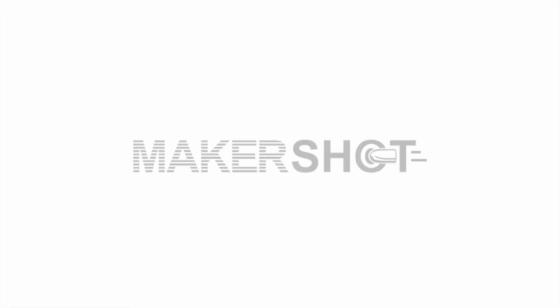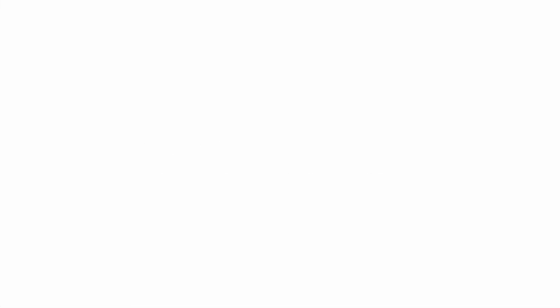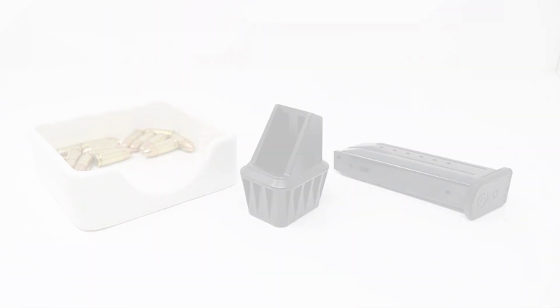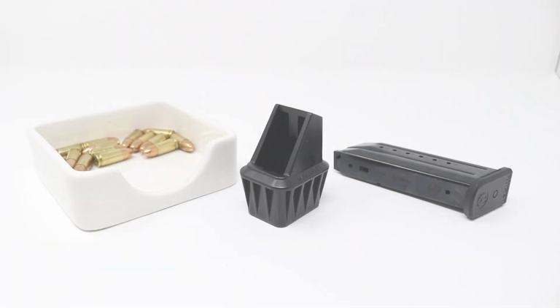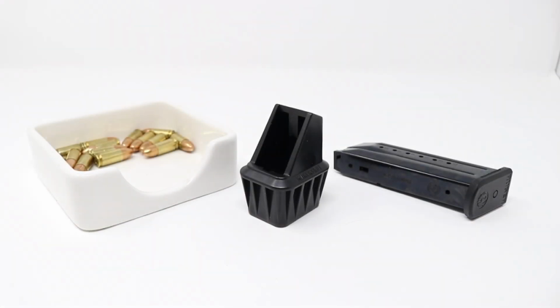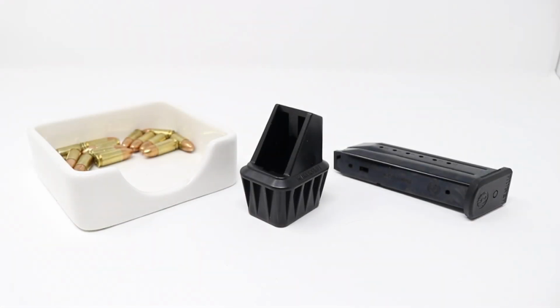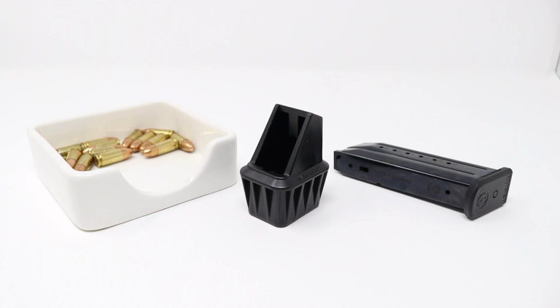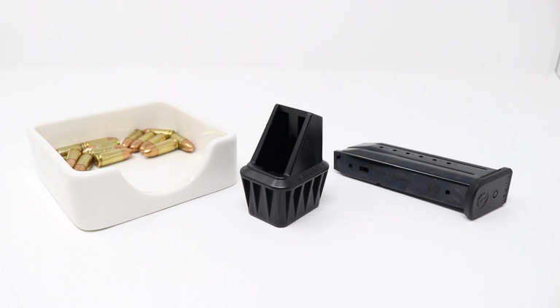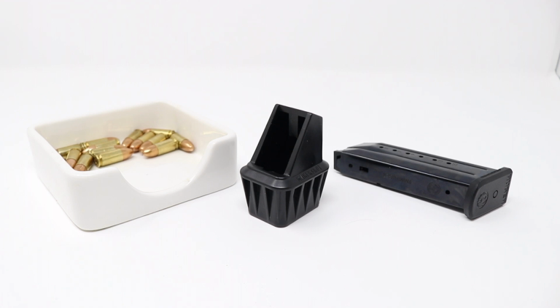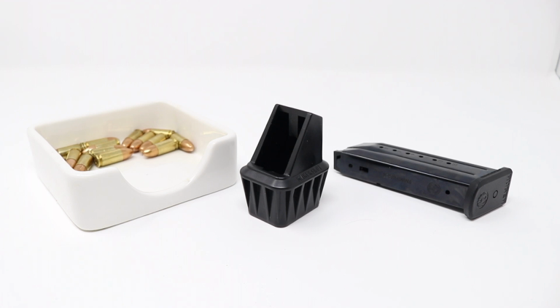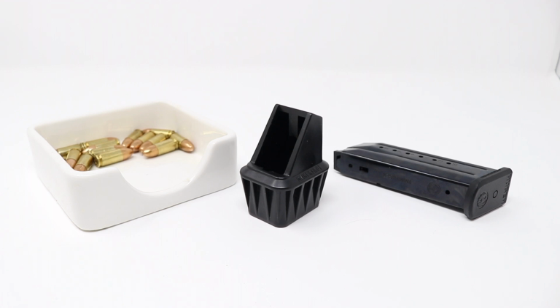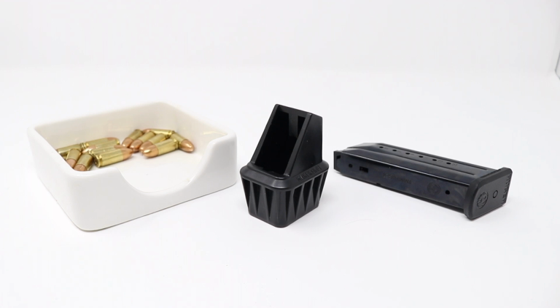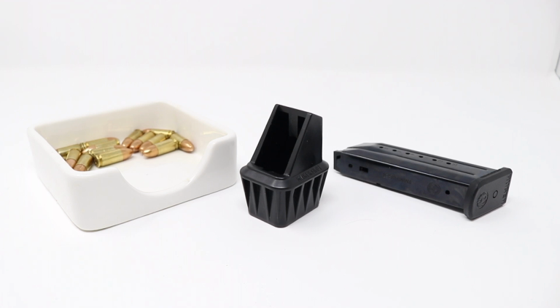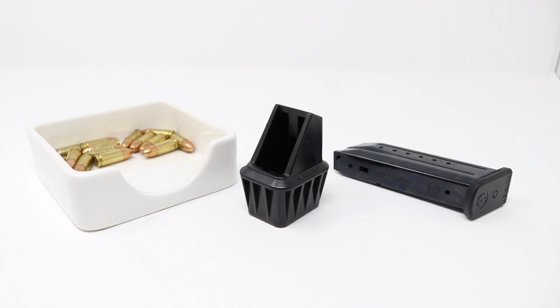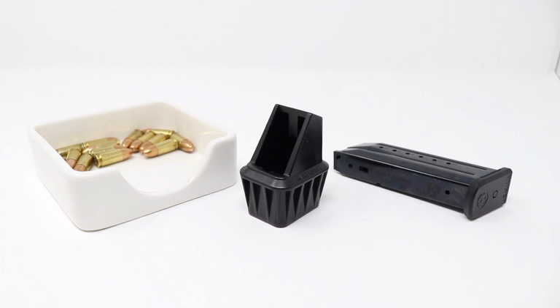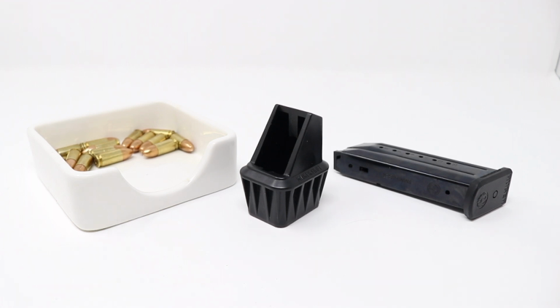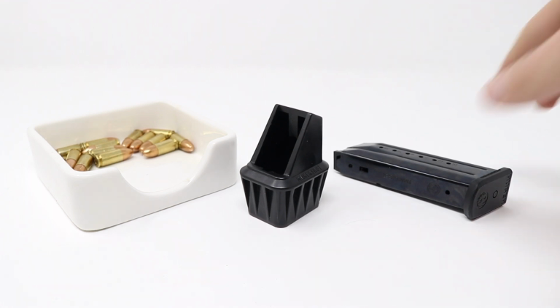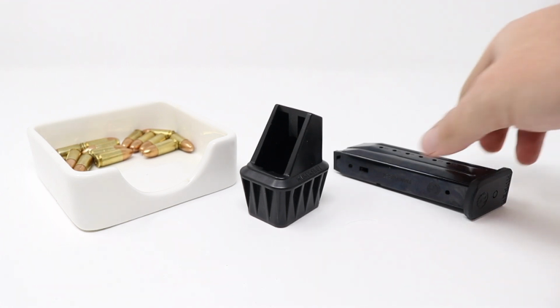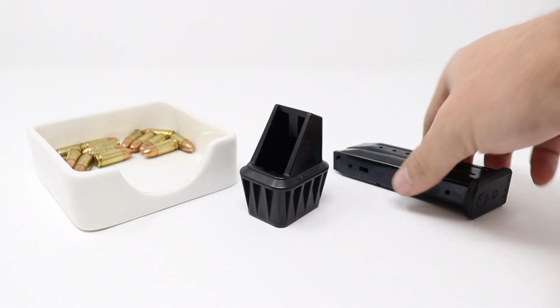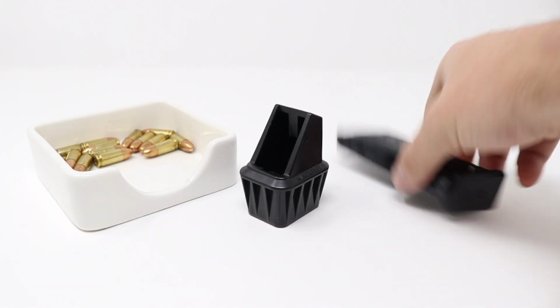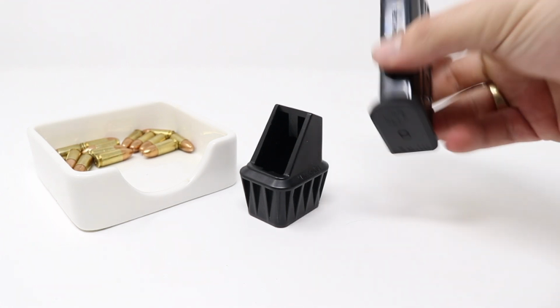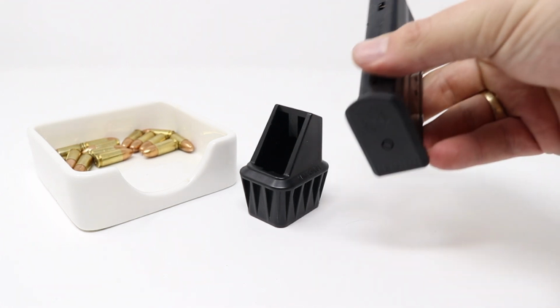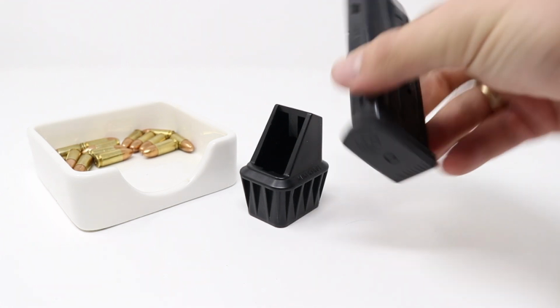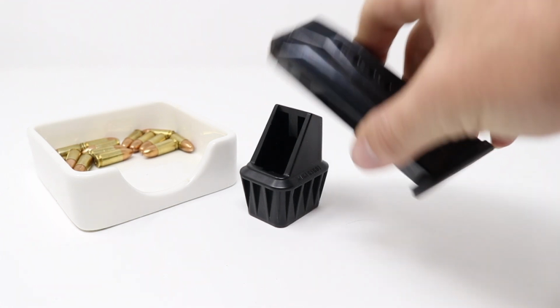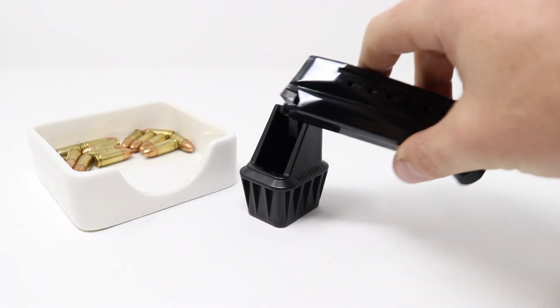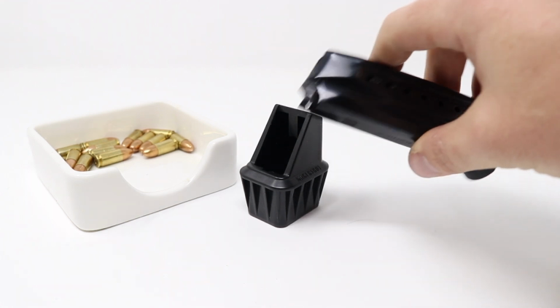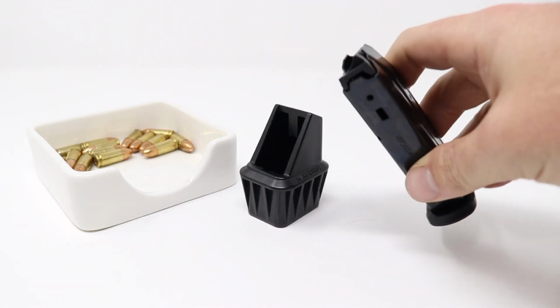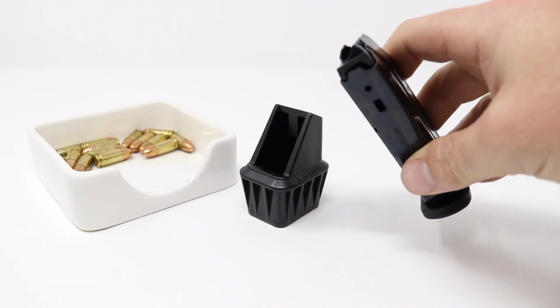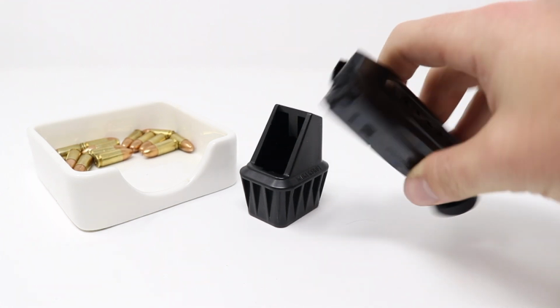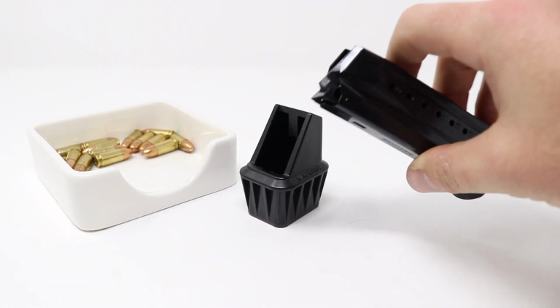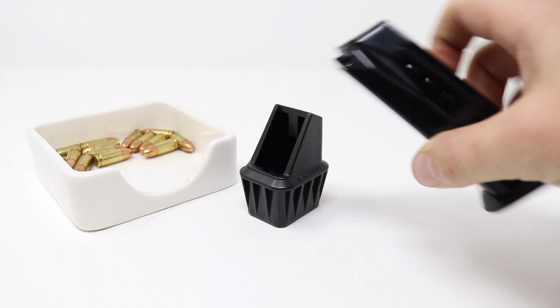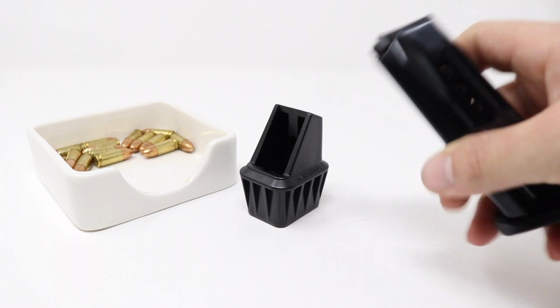This is the Makershot Speedloader for the Ruger Security 9. Here we have a 15-shot Ruger Security 9 magazine in 9mm.